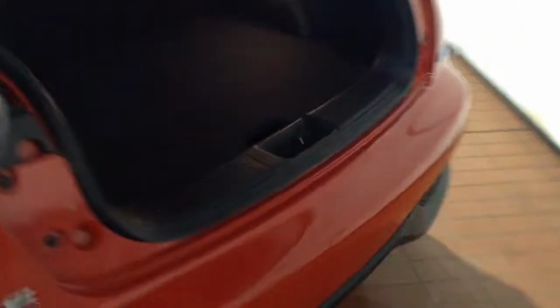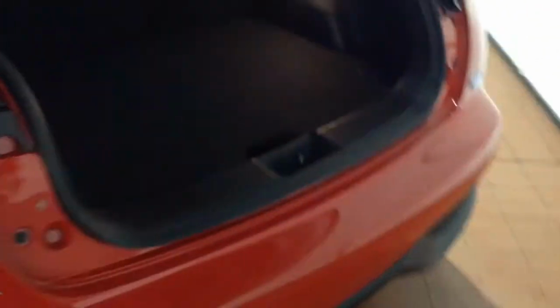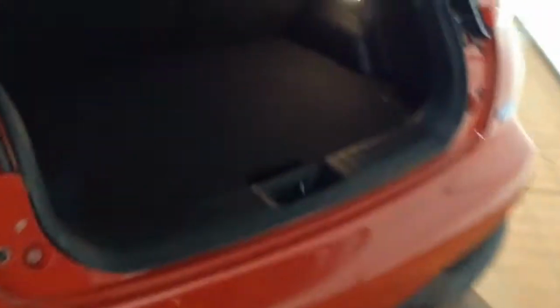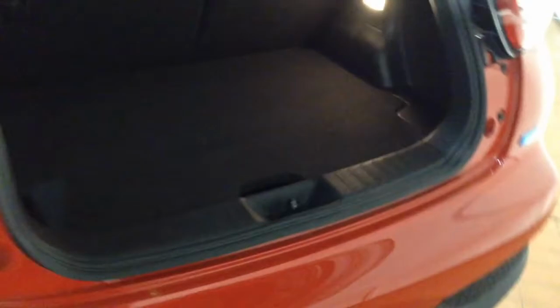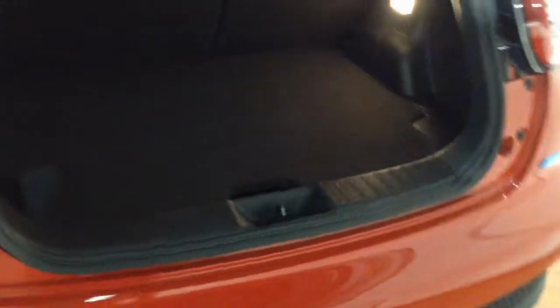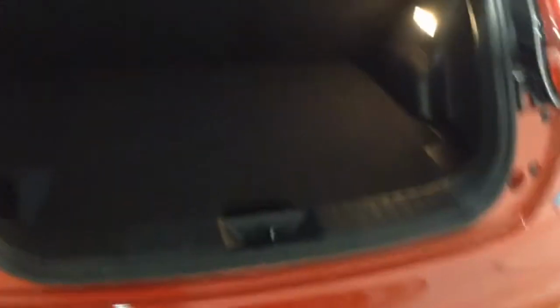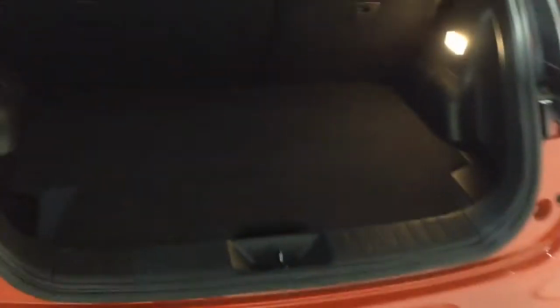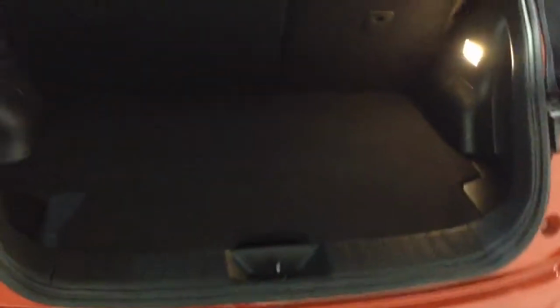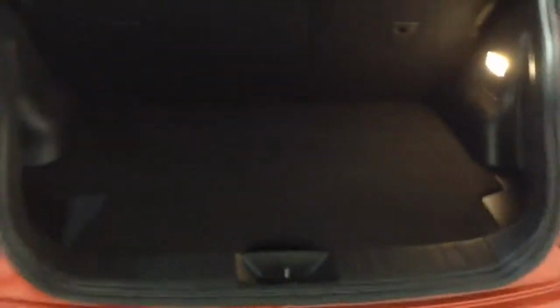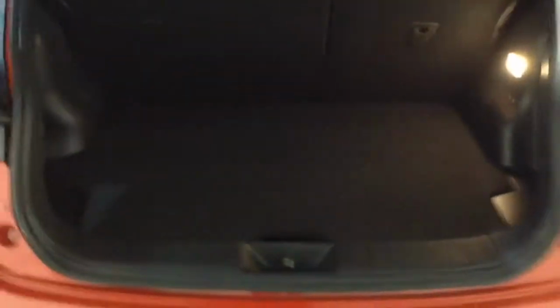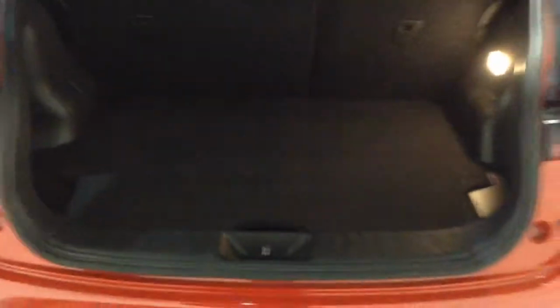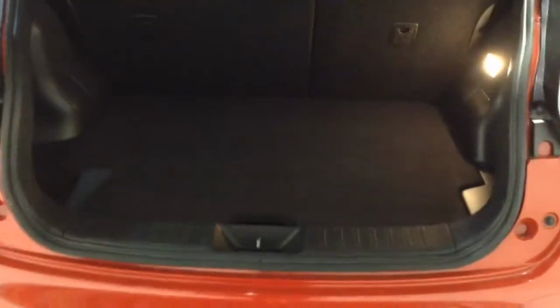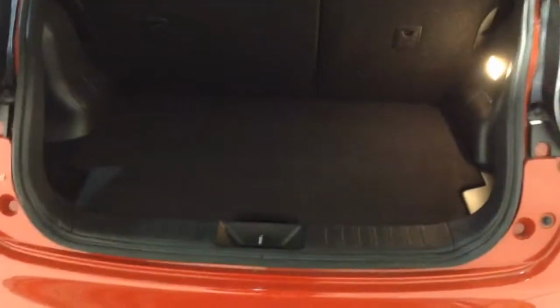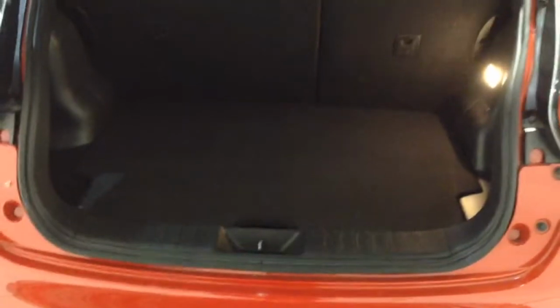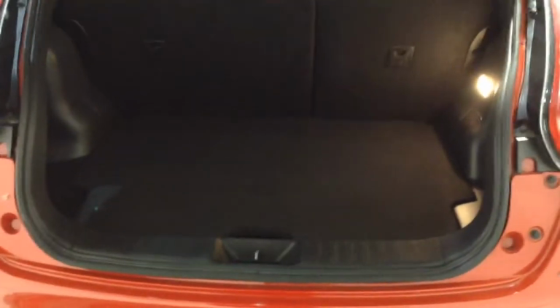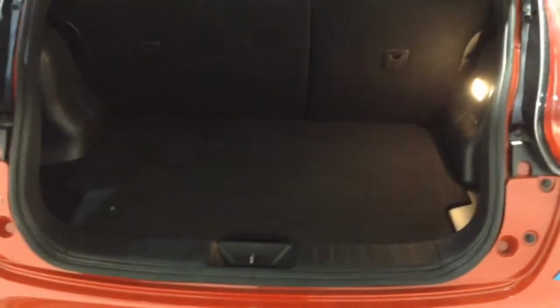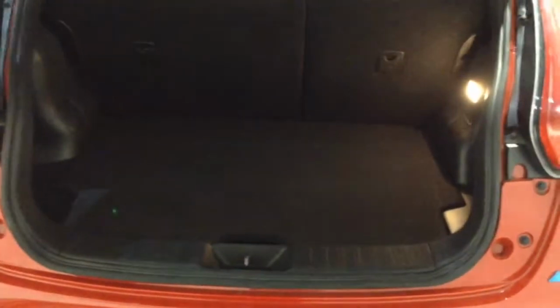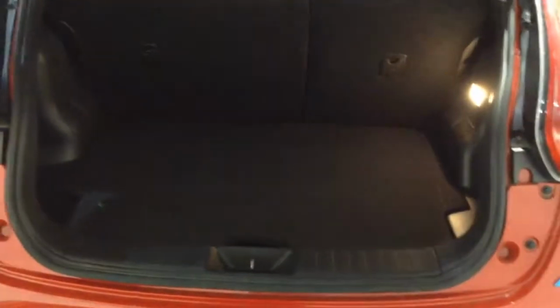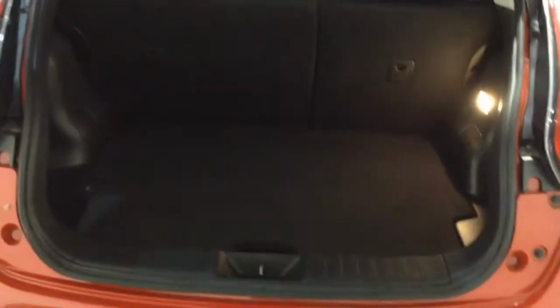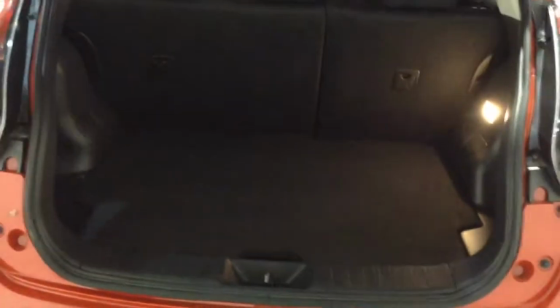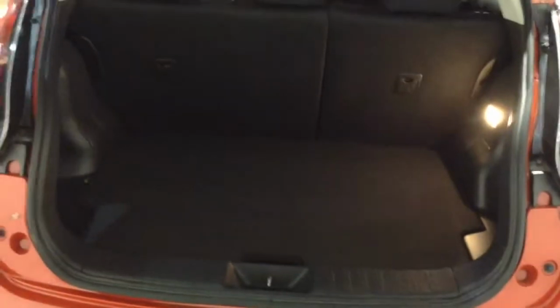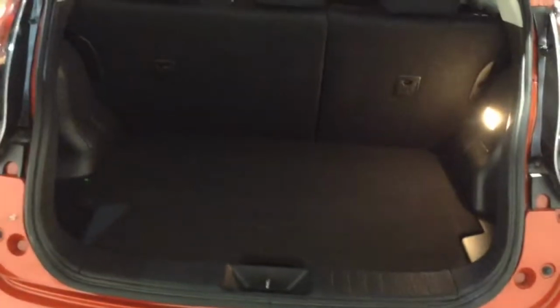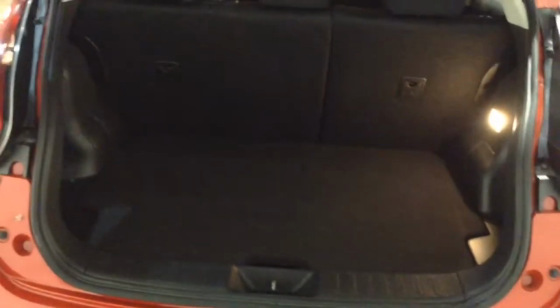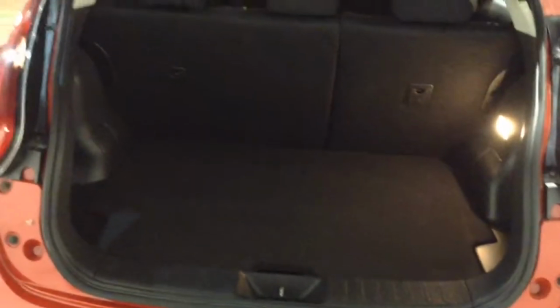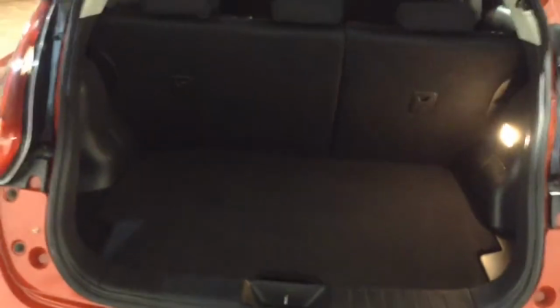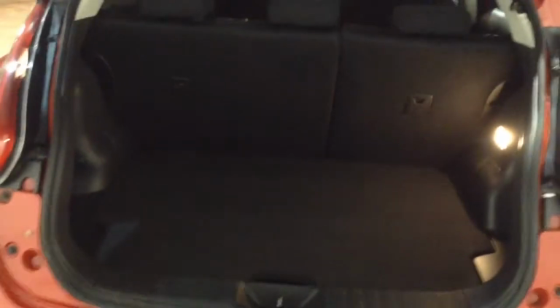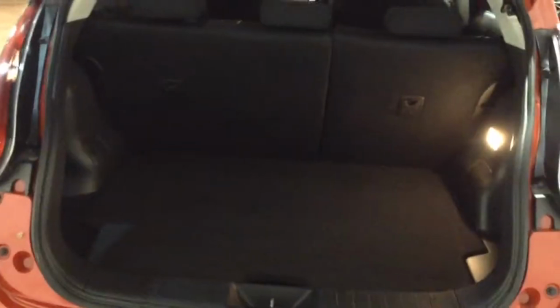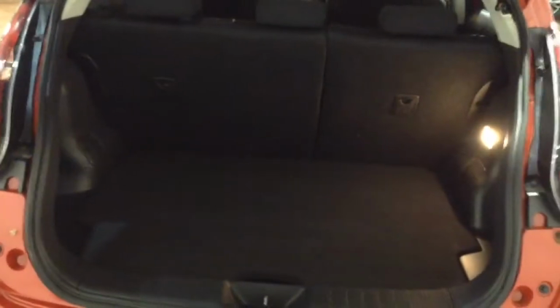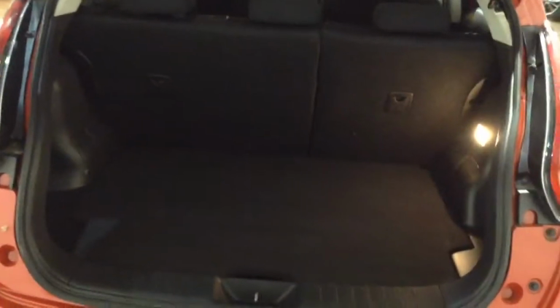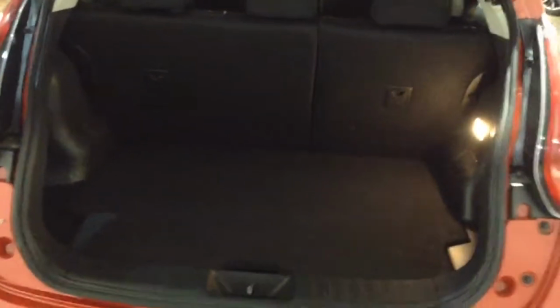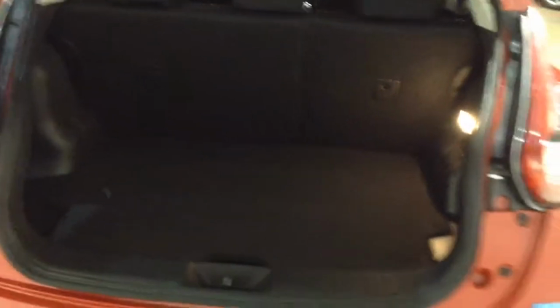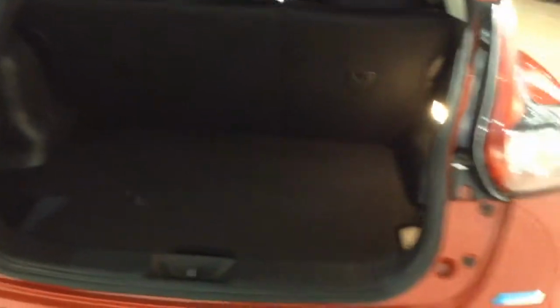There's a decent sized boot space with a 60/40 rear seat split, so in the eventuality you need to pop the seats down to accommodate some extra luggage, that option is available.